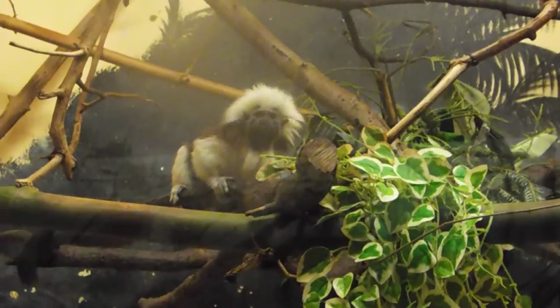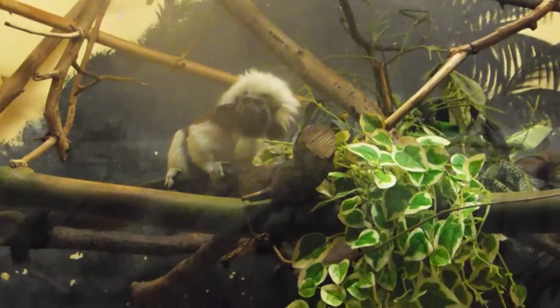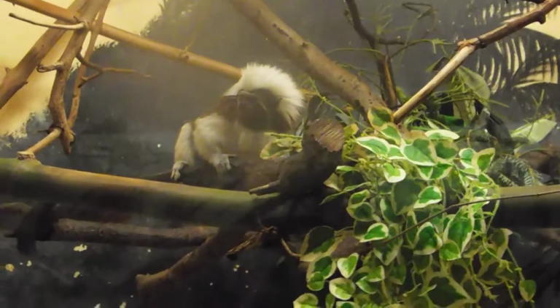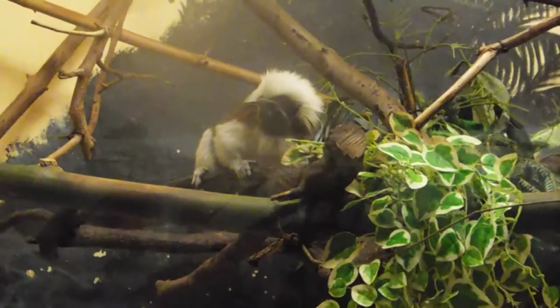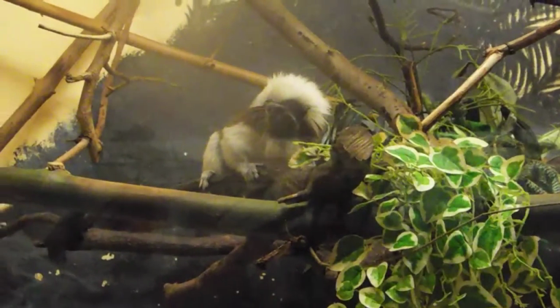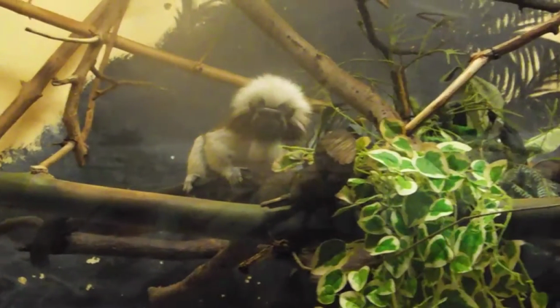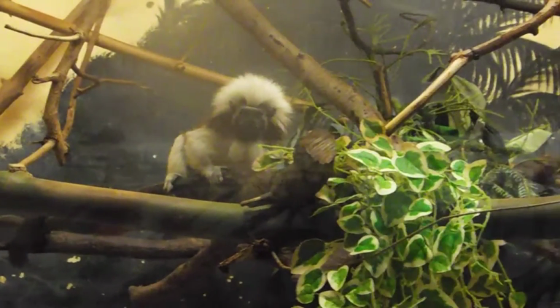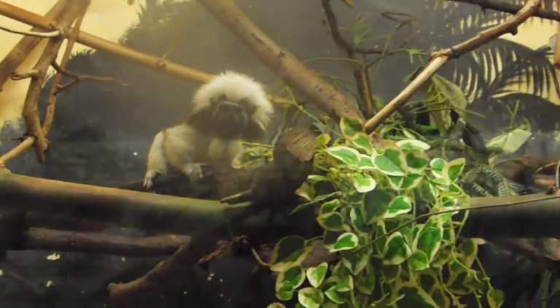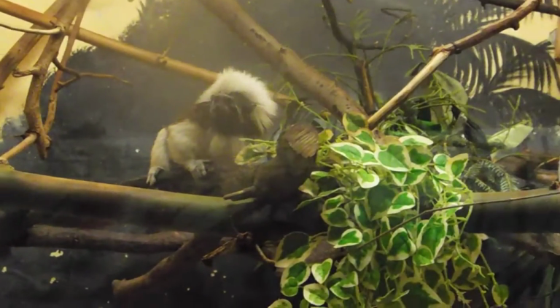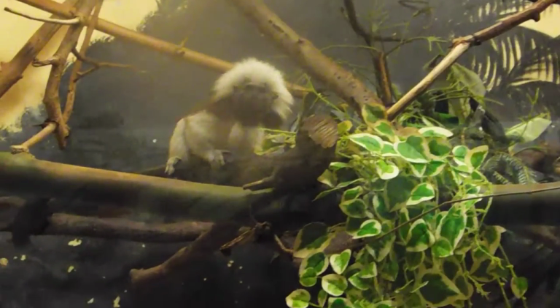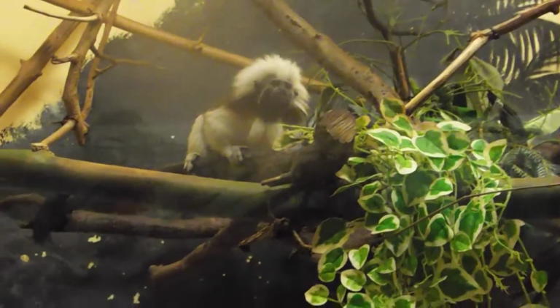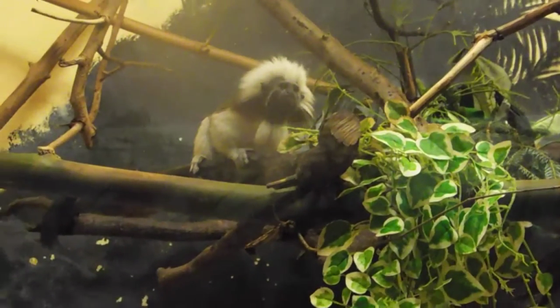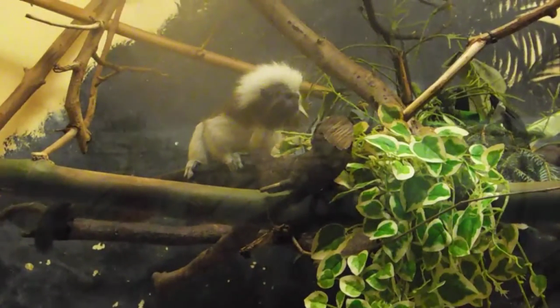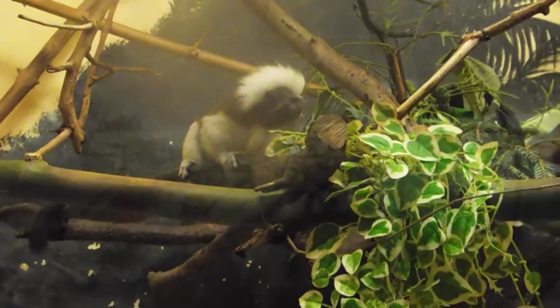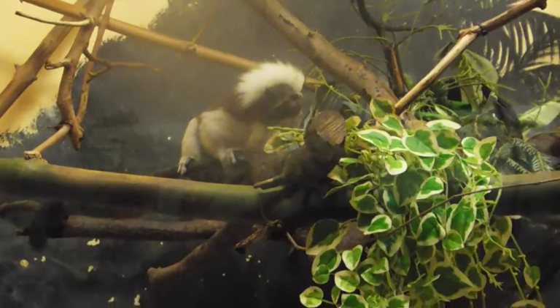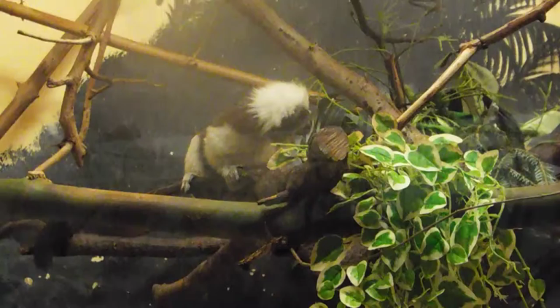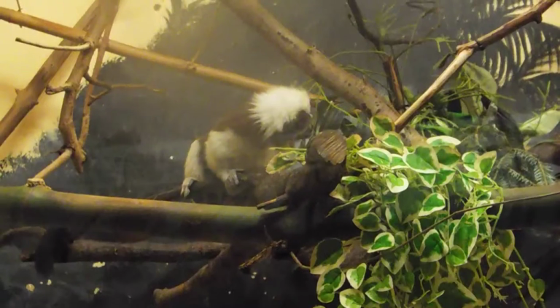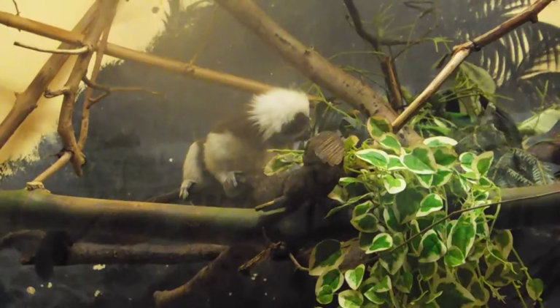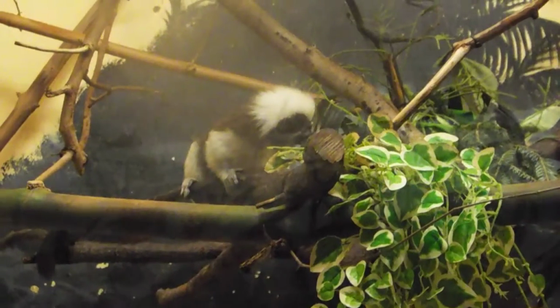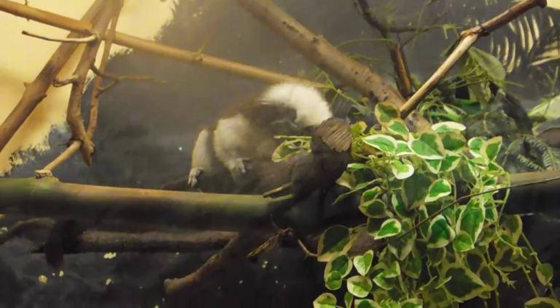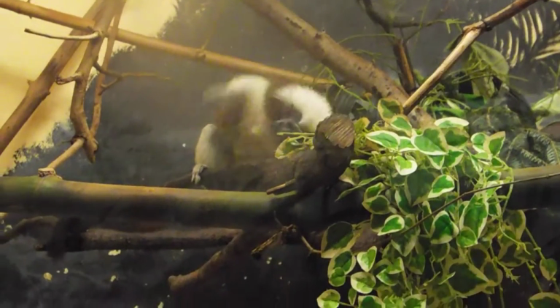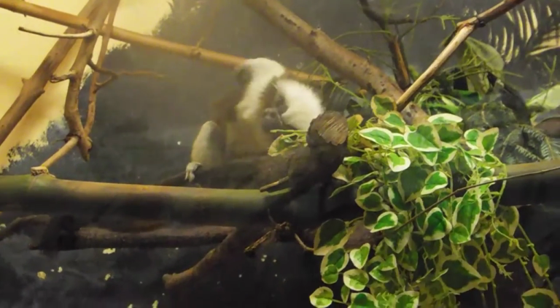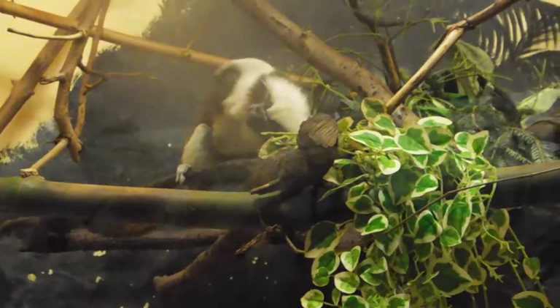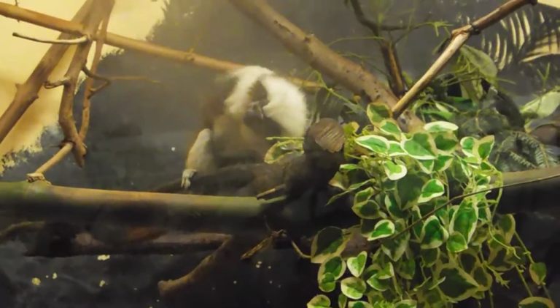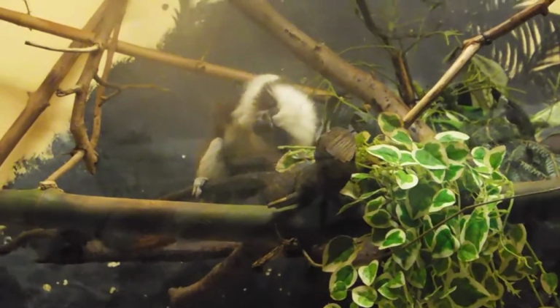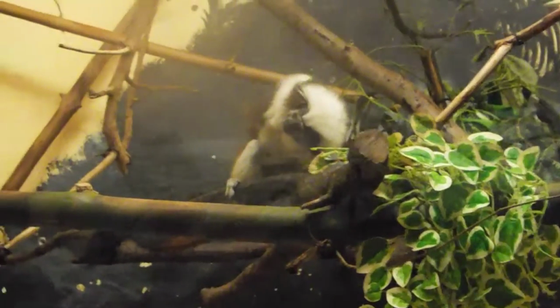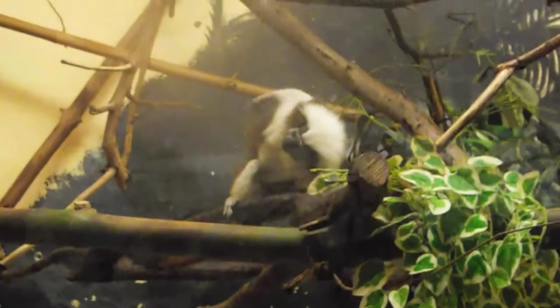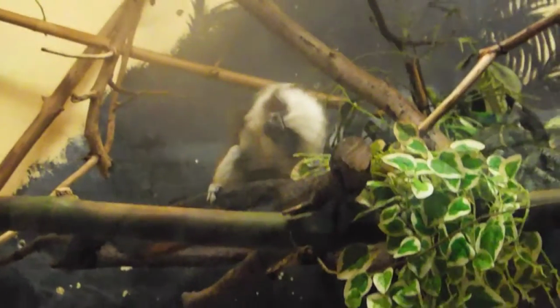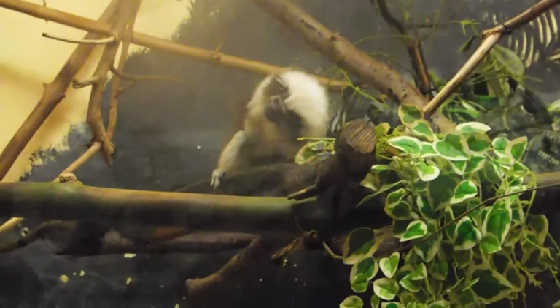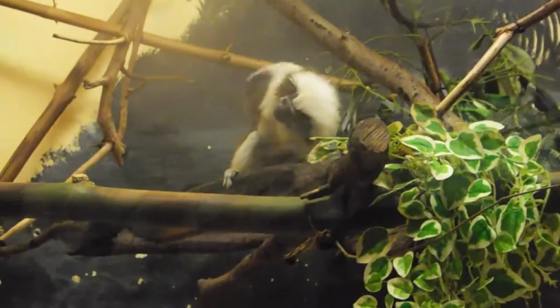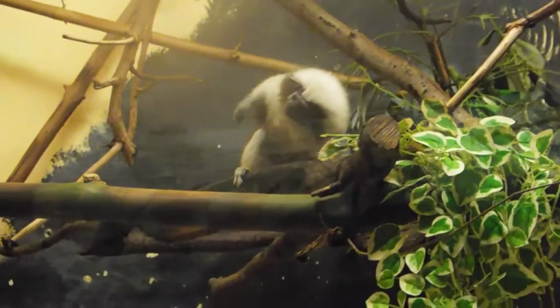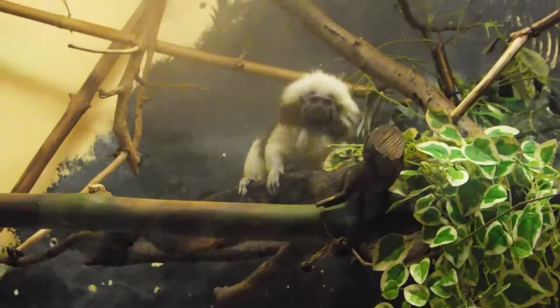They look like rock monkeys. They like the rock and roll, and the inches too.